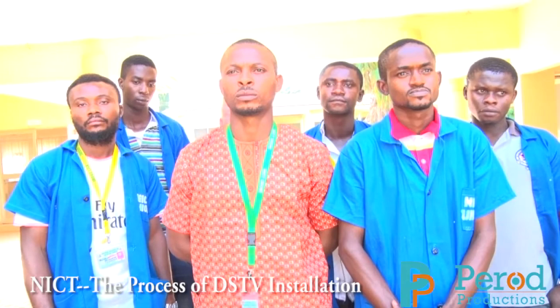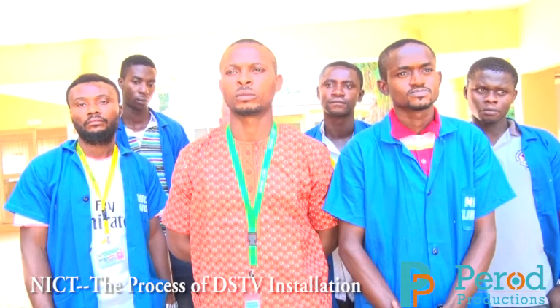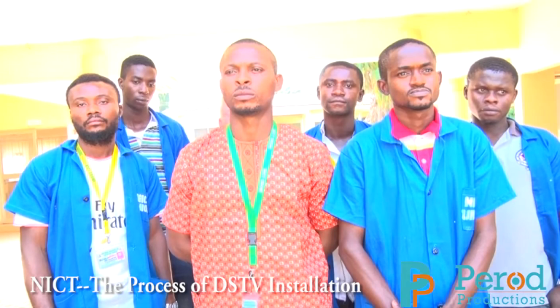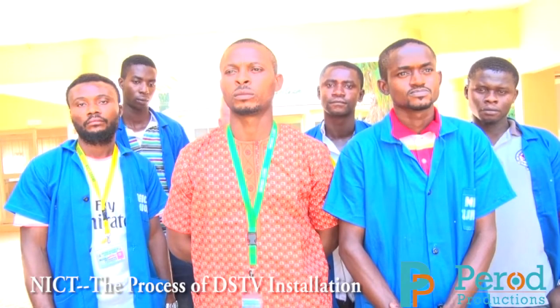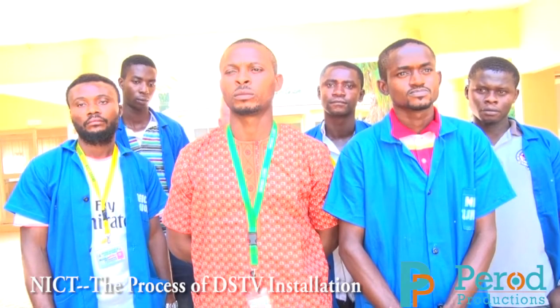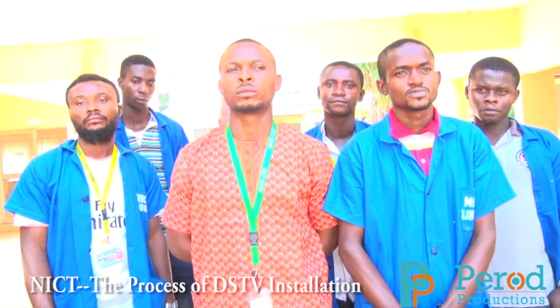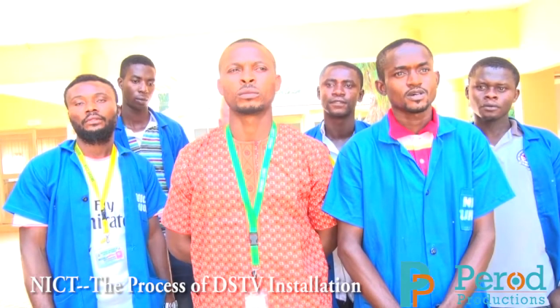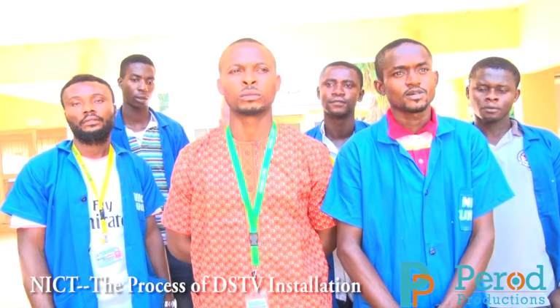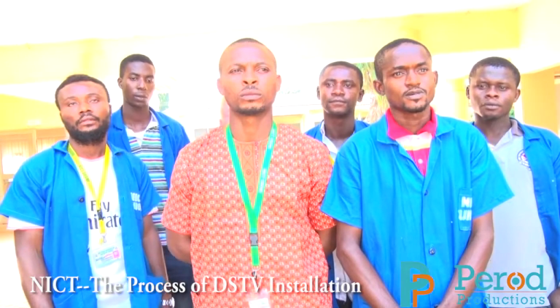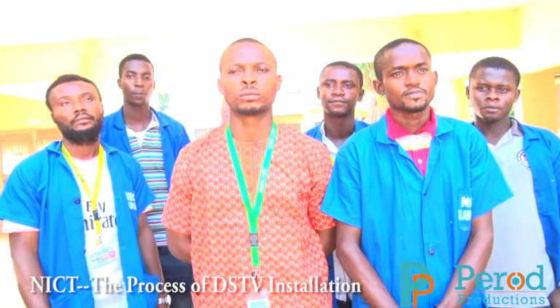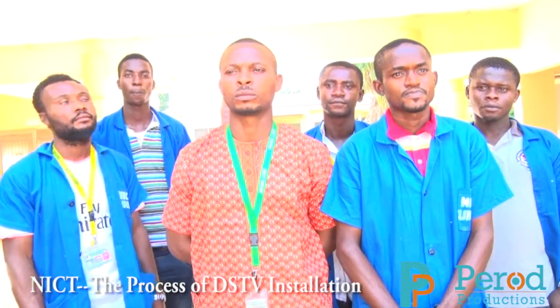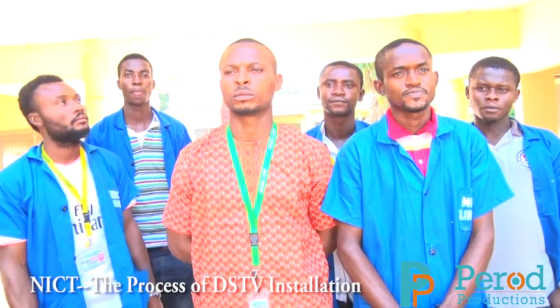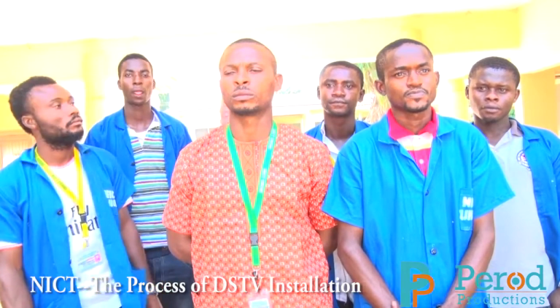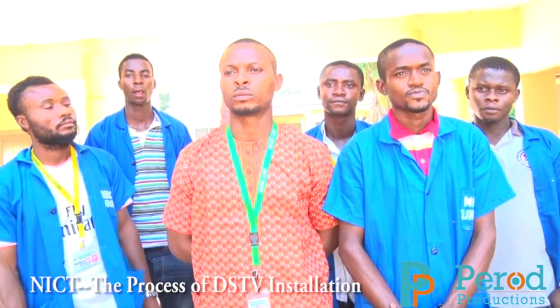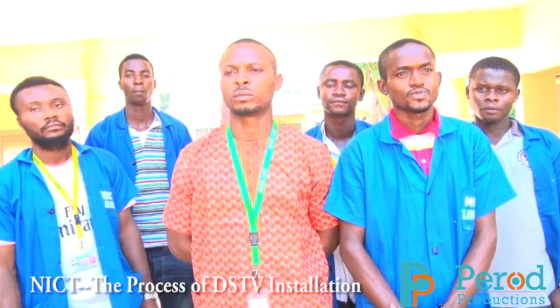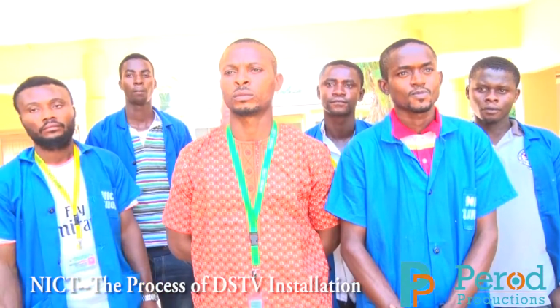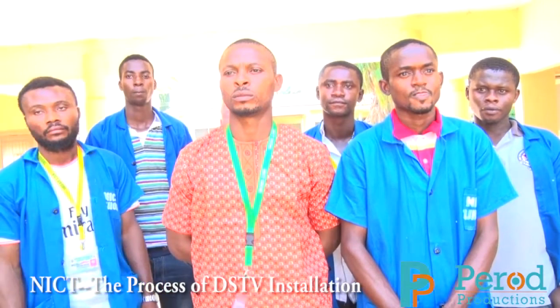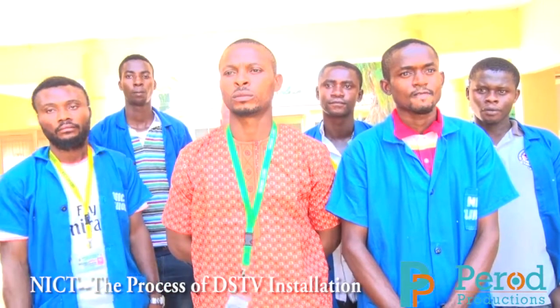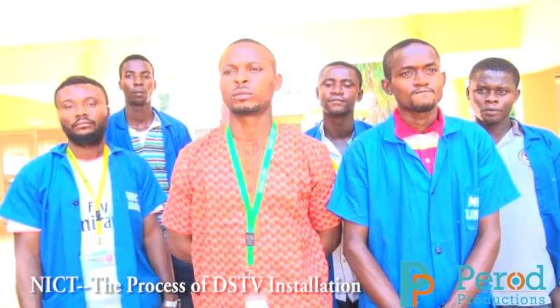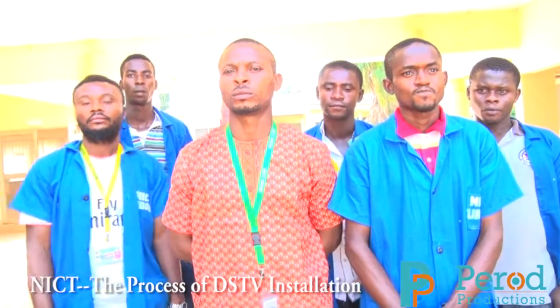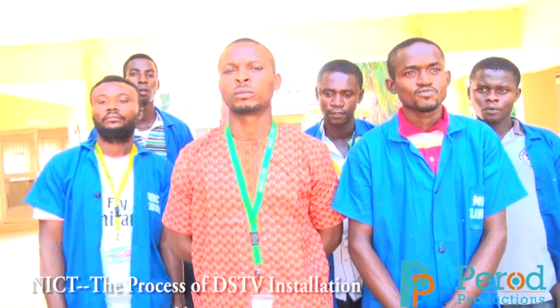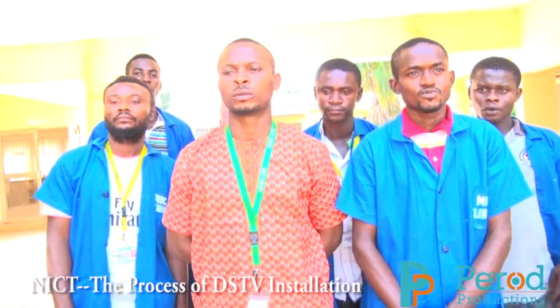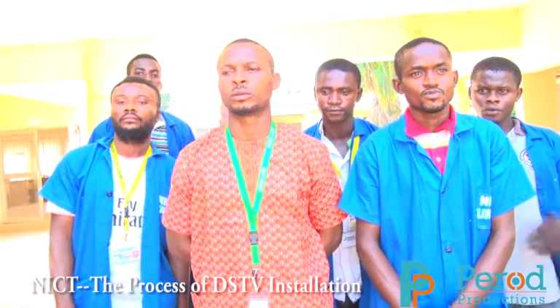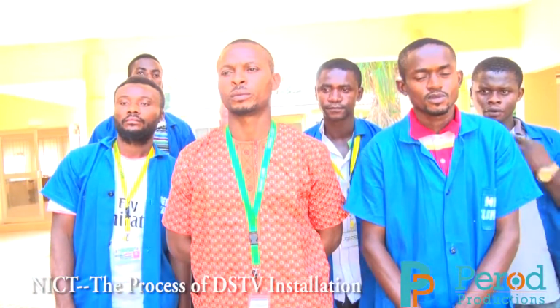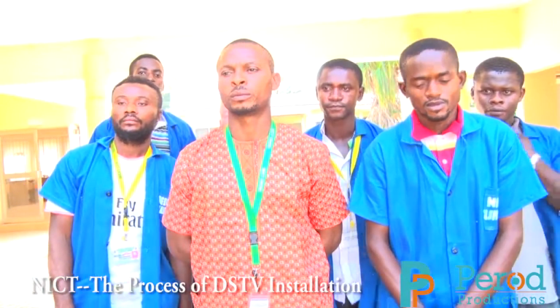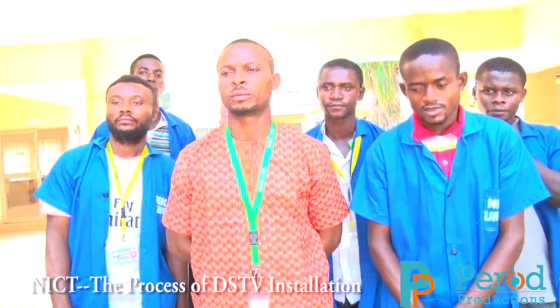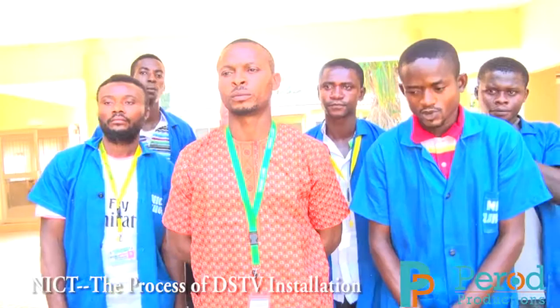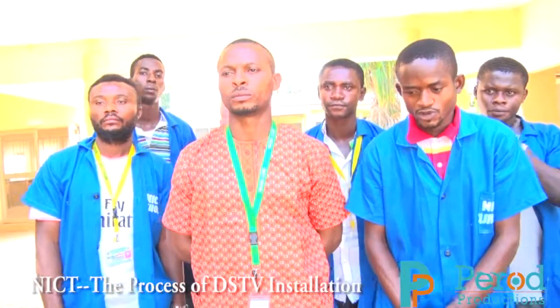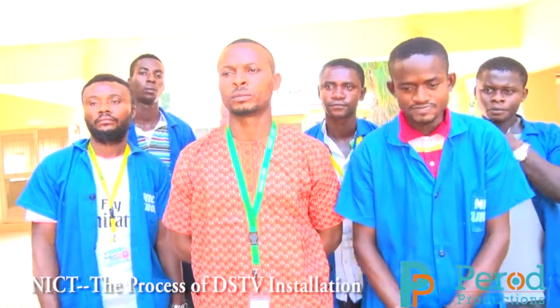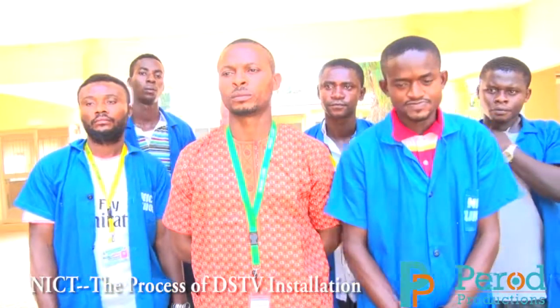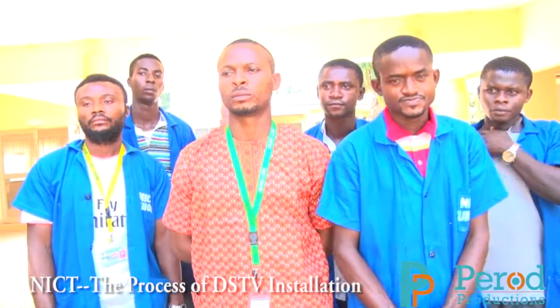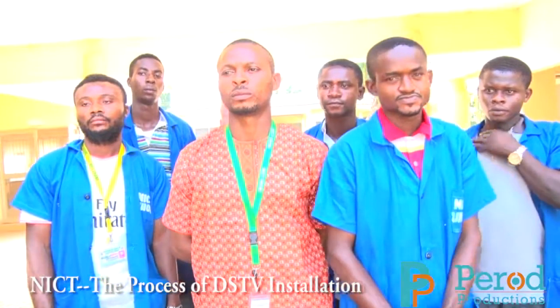Congratulations, gentlemen. Thank you, sir.